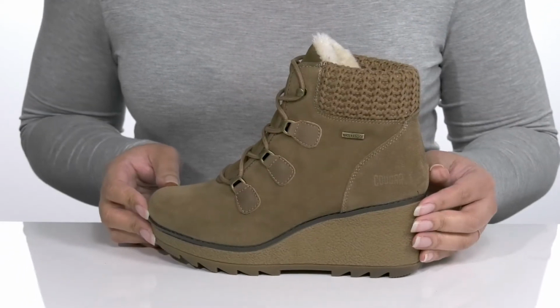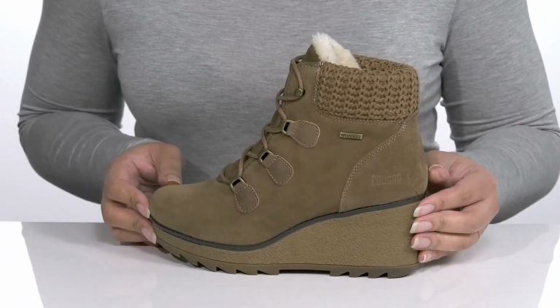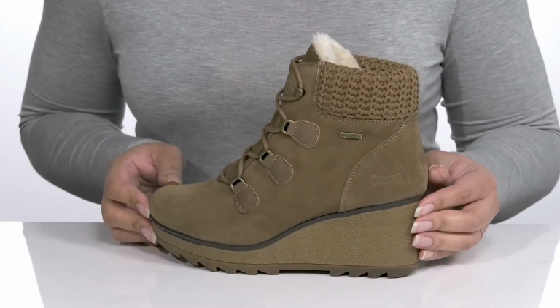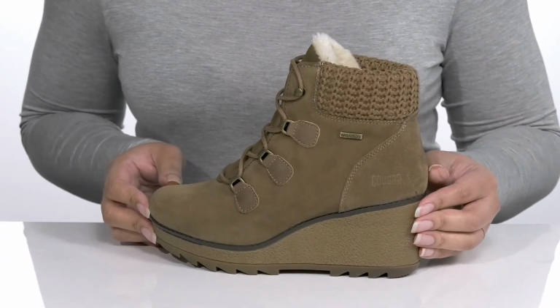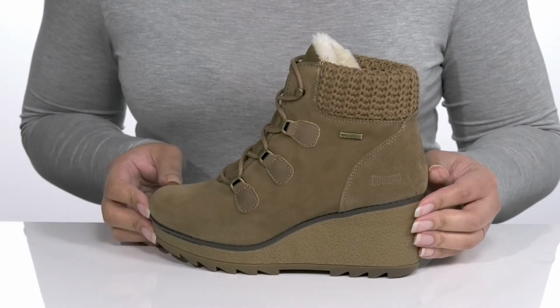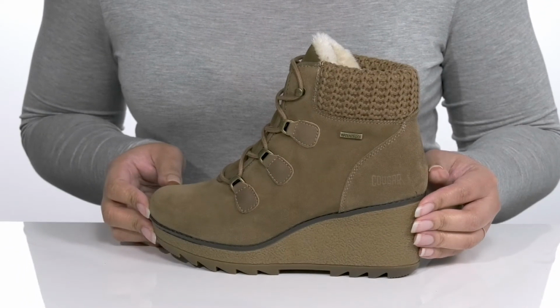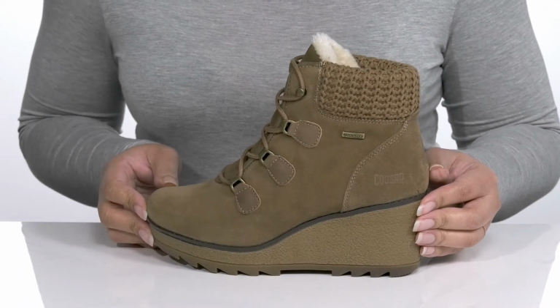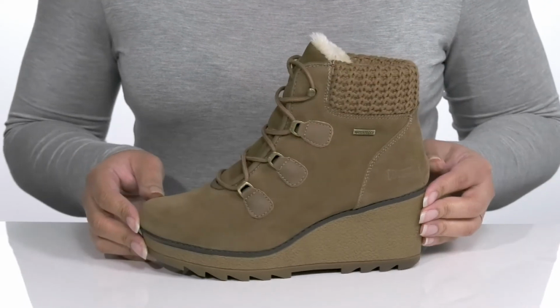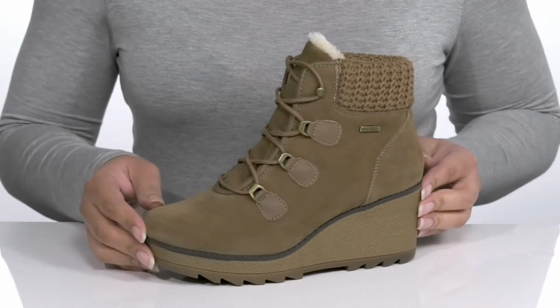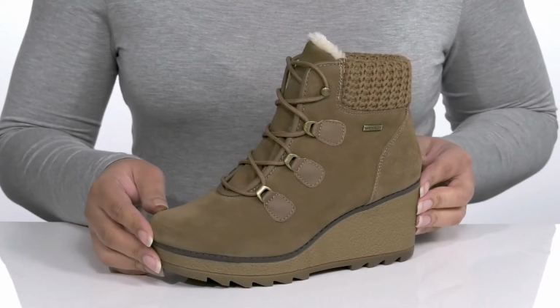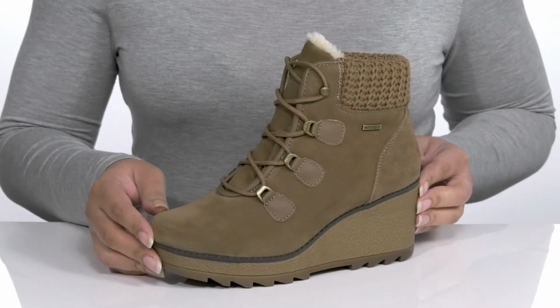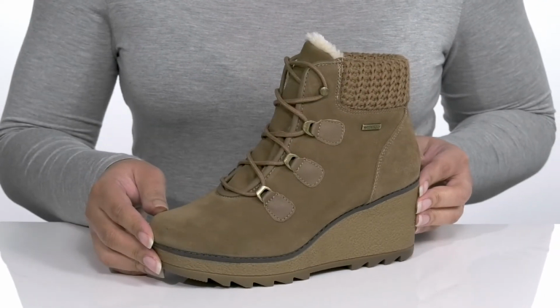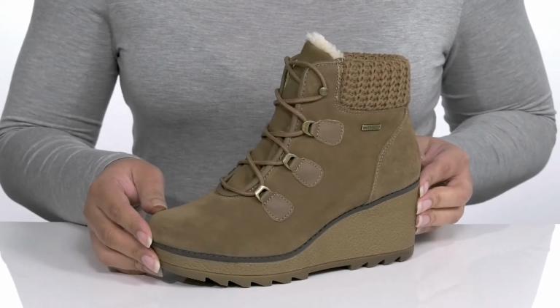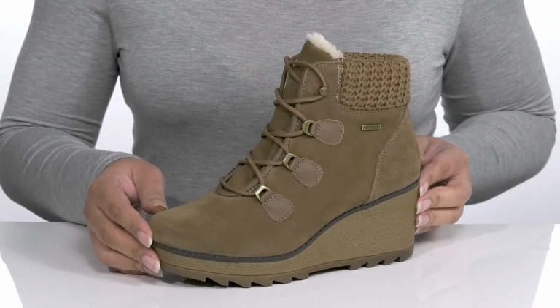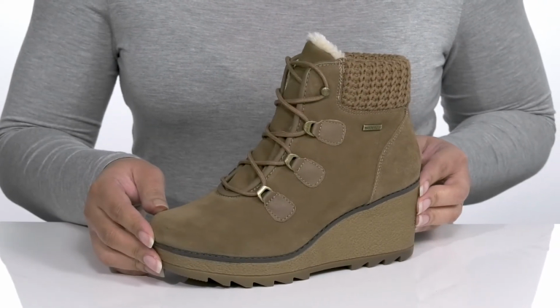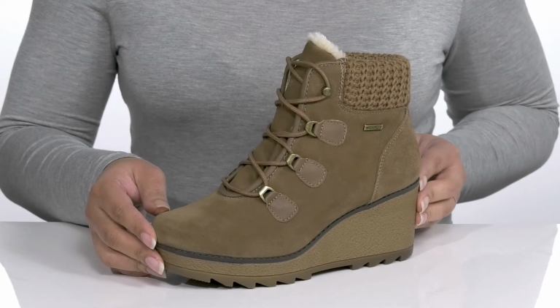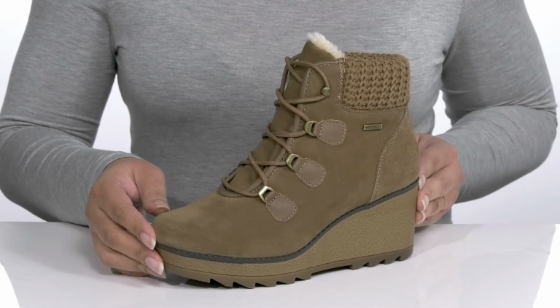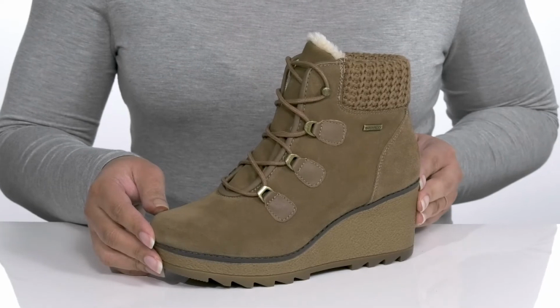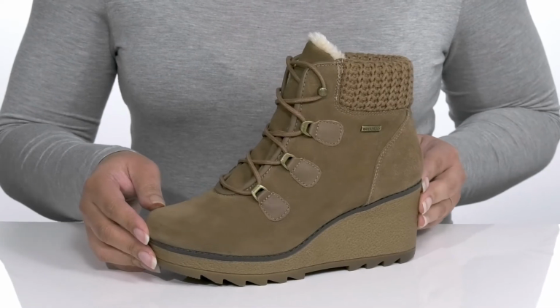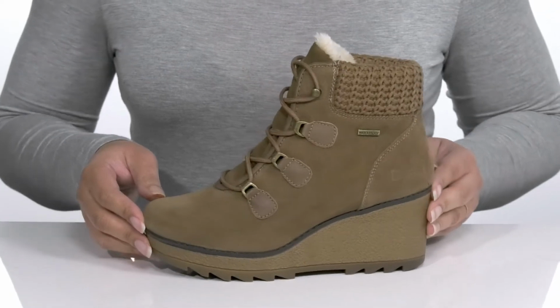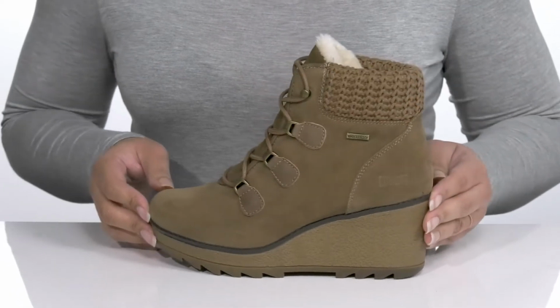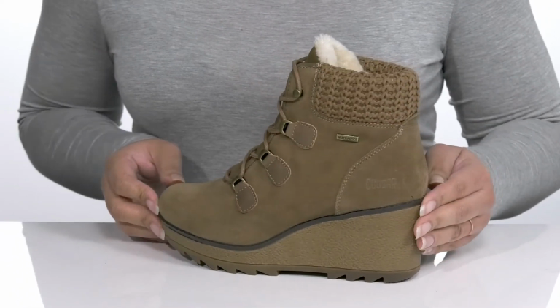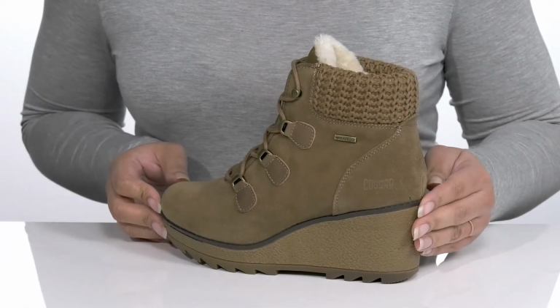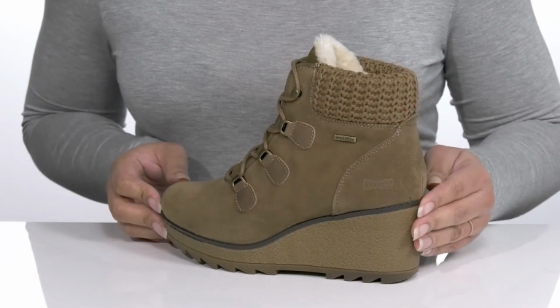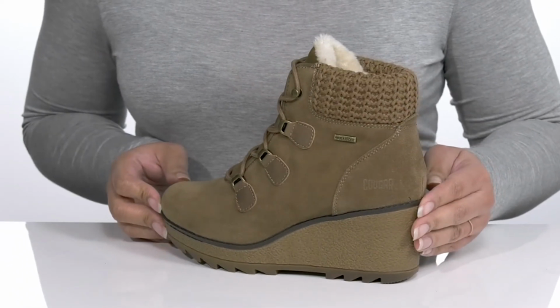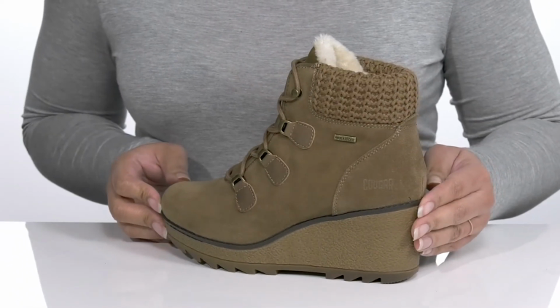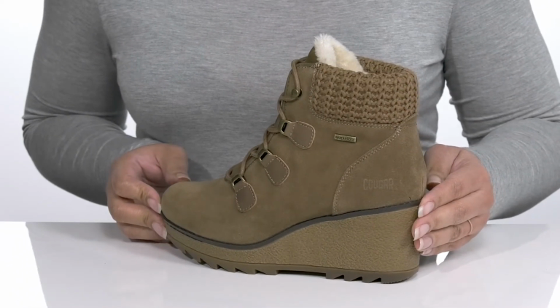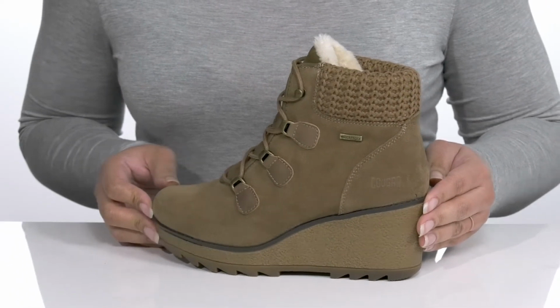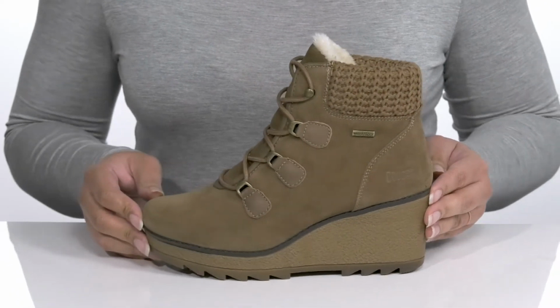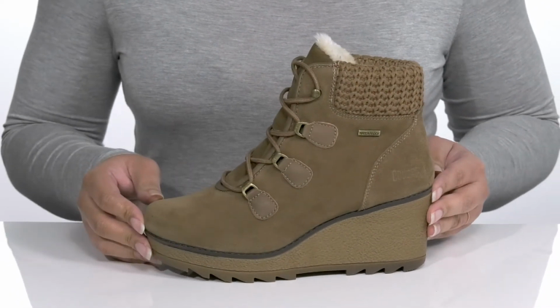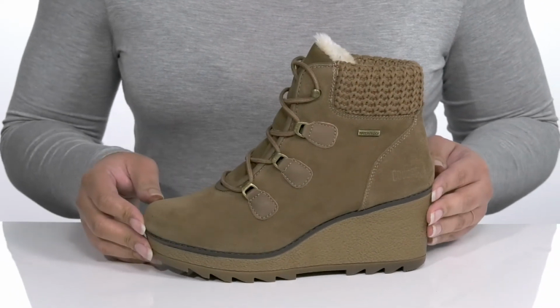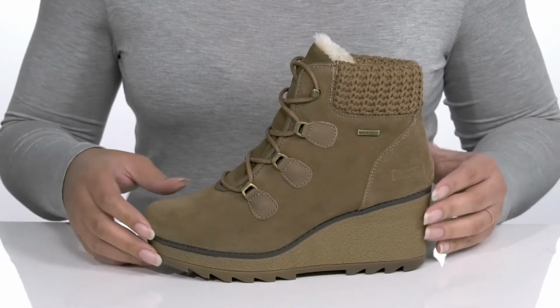So you can look your best in any weather condition. I think these would look great with your favorite pair of skinny jeans and a cute sweater.